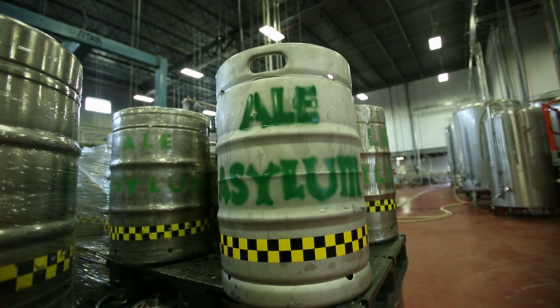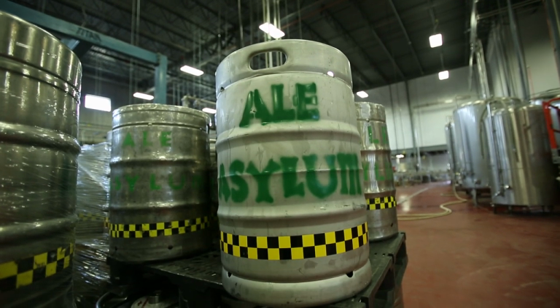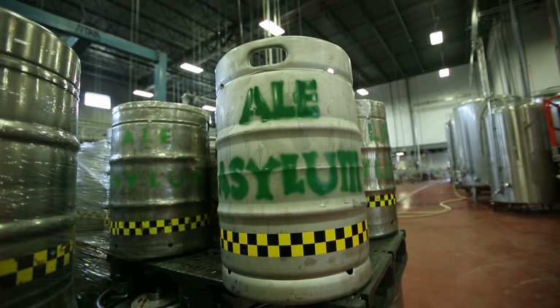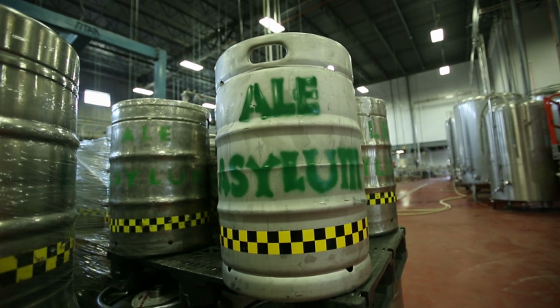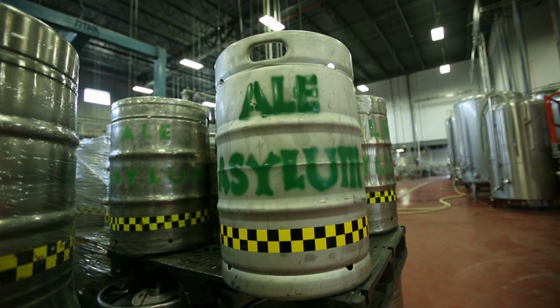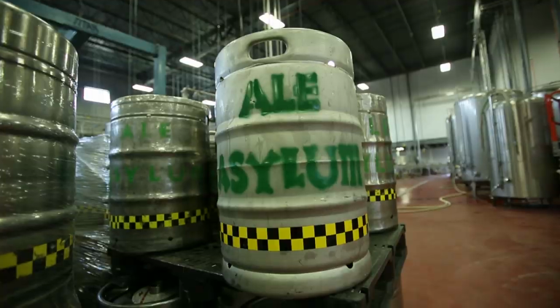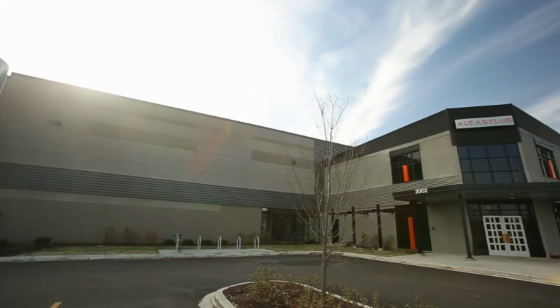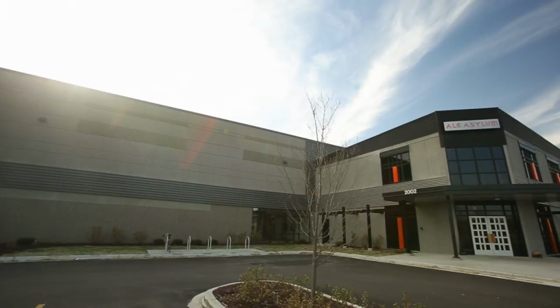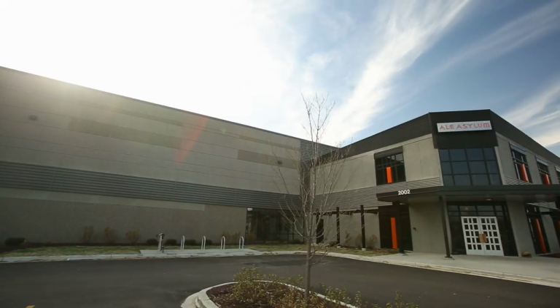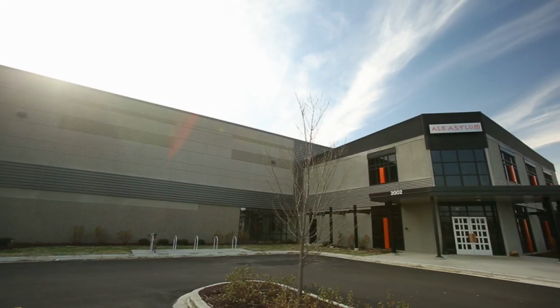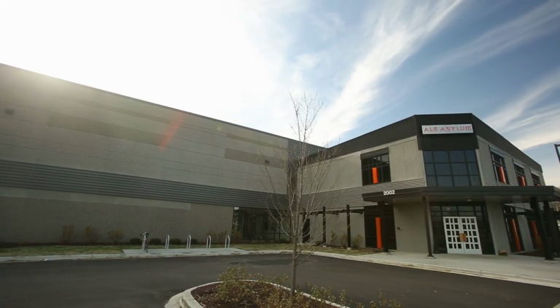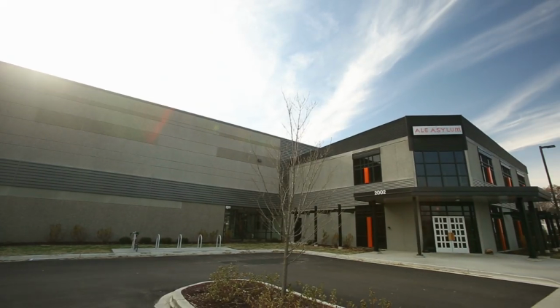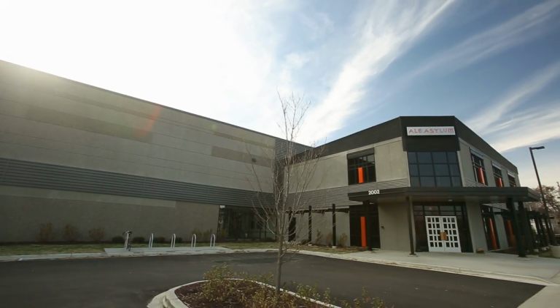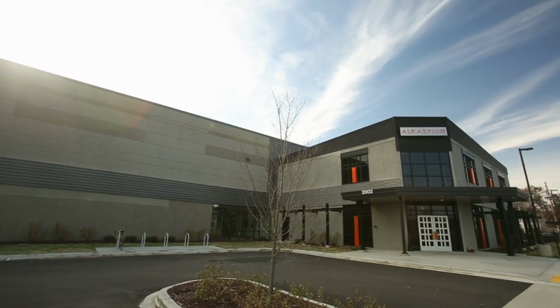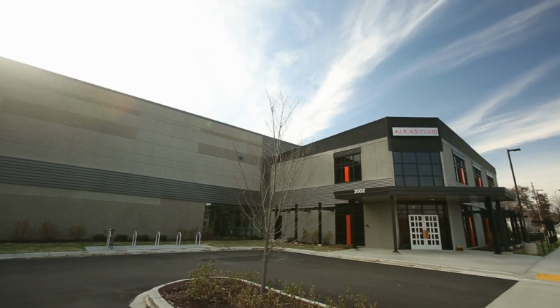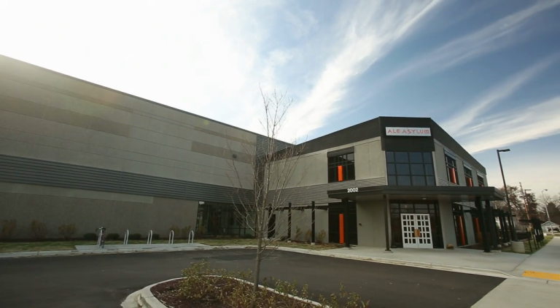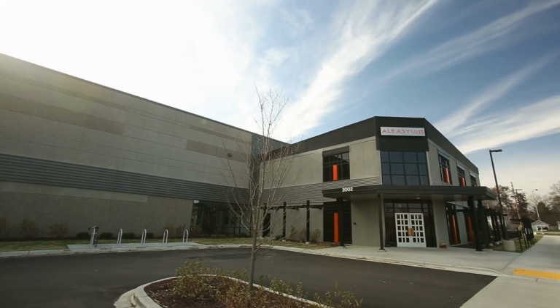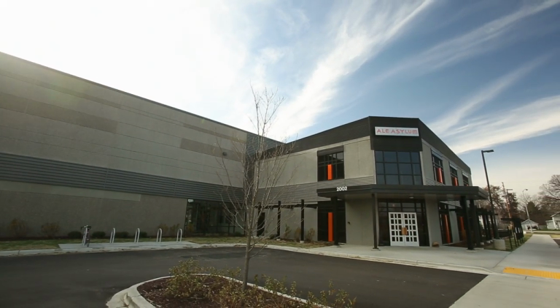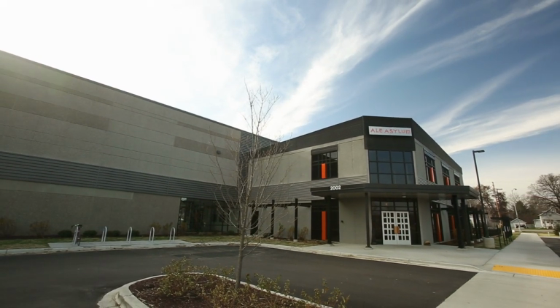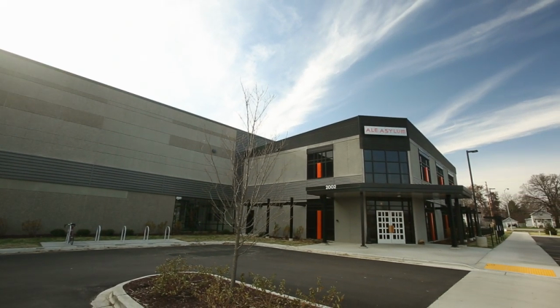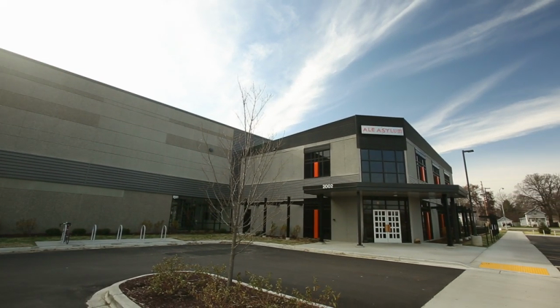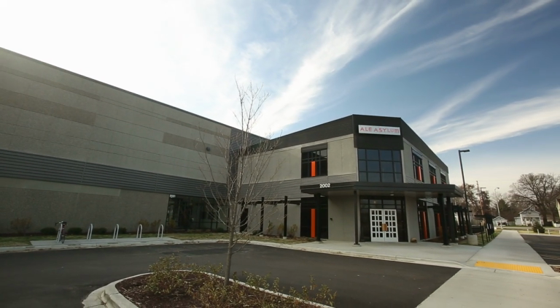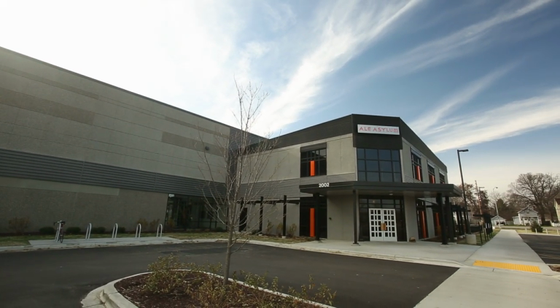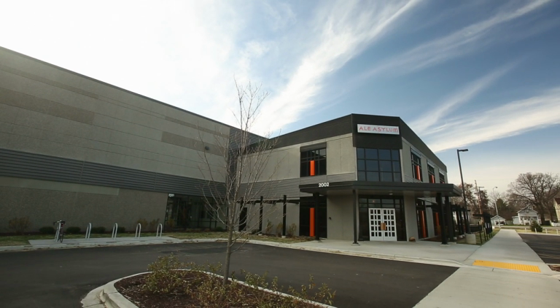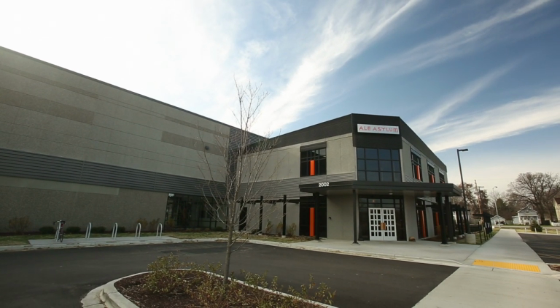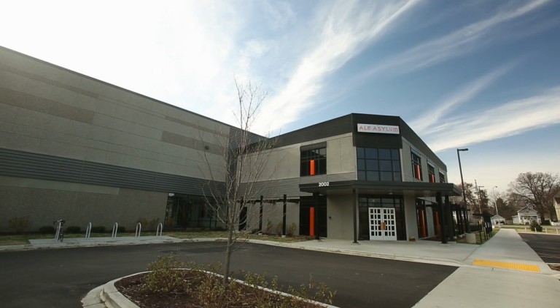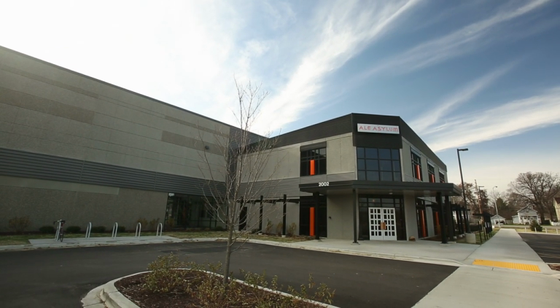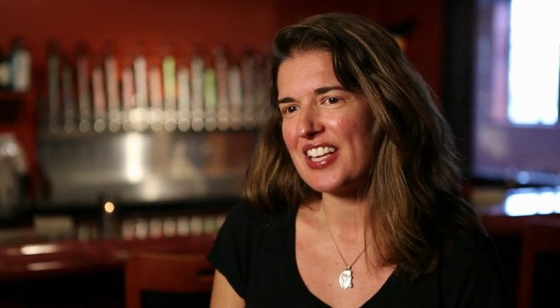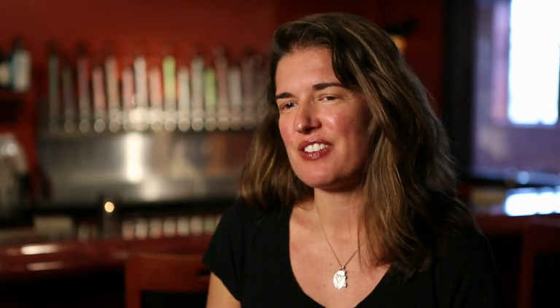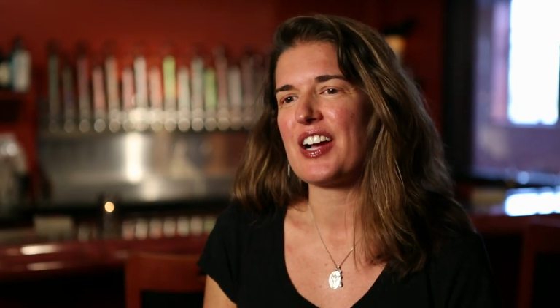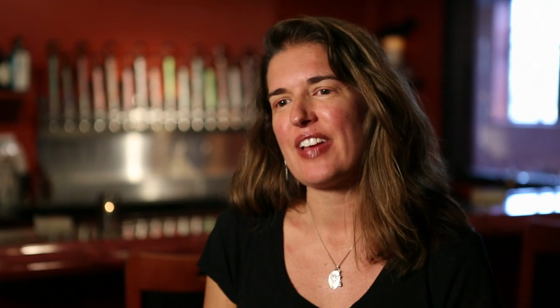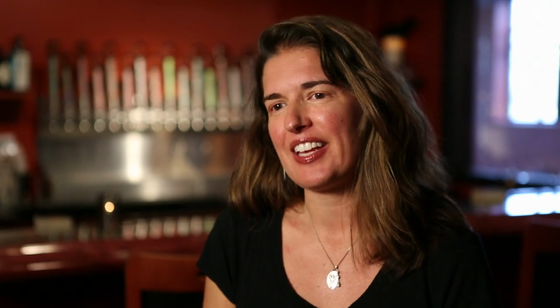Ale Asylum serves beer in the greater Madison area, greater Milwaukee, Racine Kenosha, Janesville Beloit, Sheboygan, Eau Claire, La Crosse, and Fox Valley.